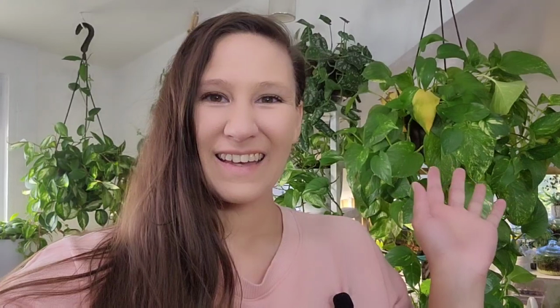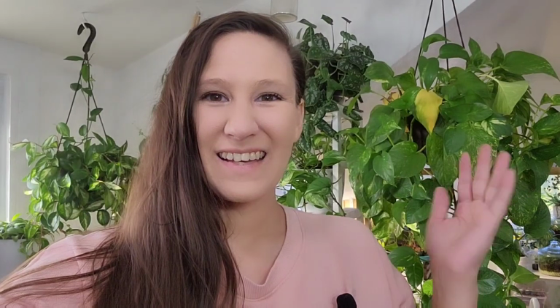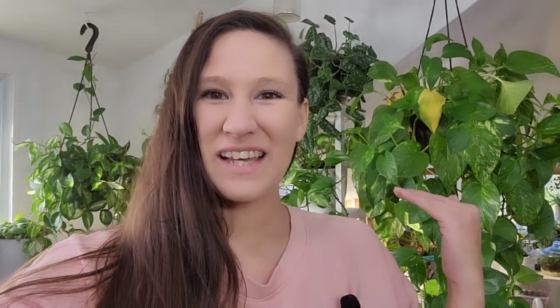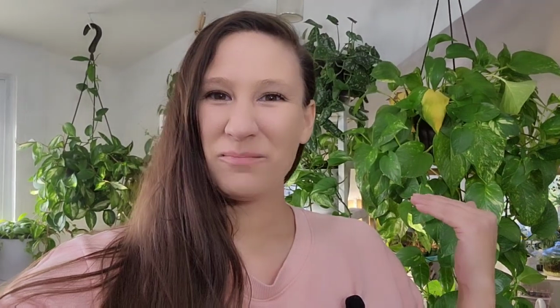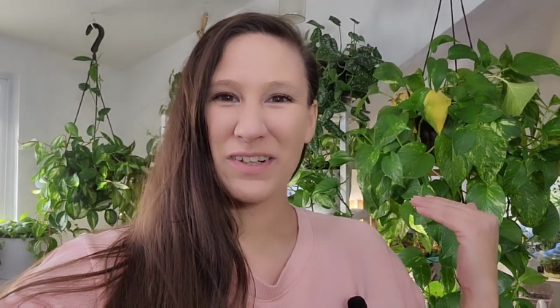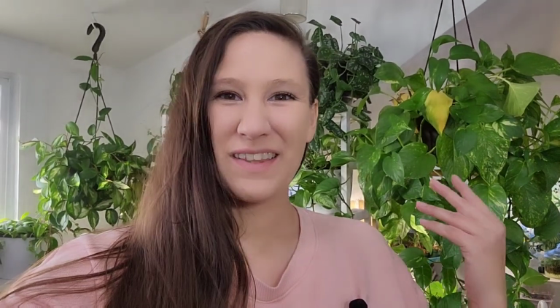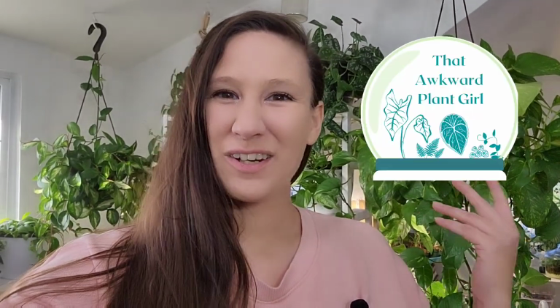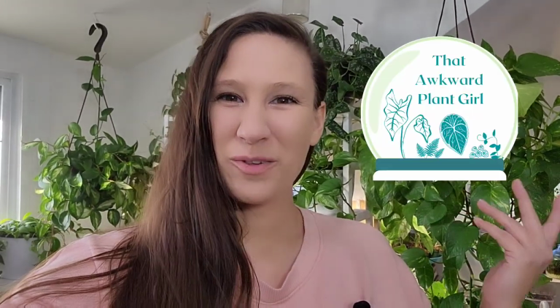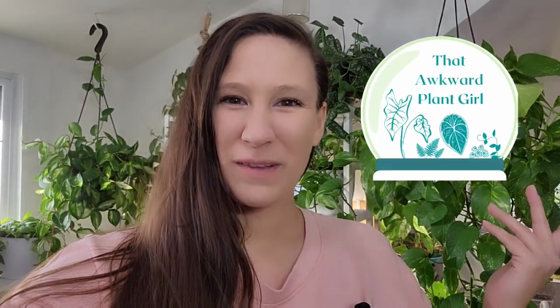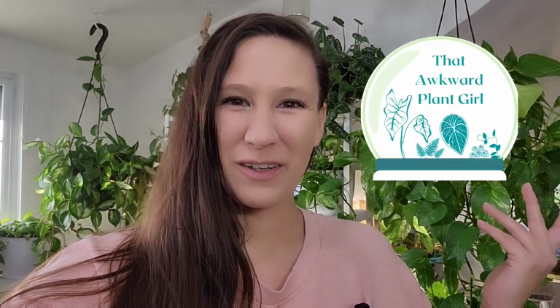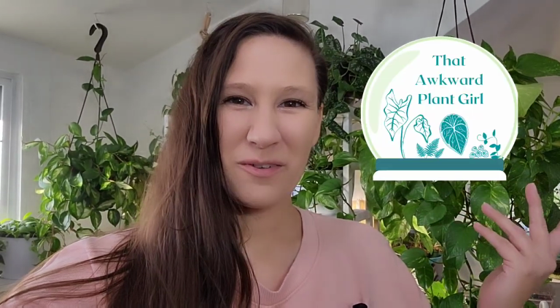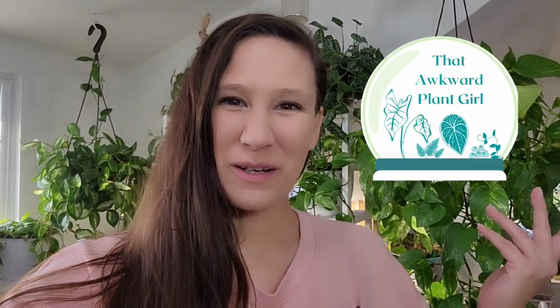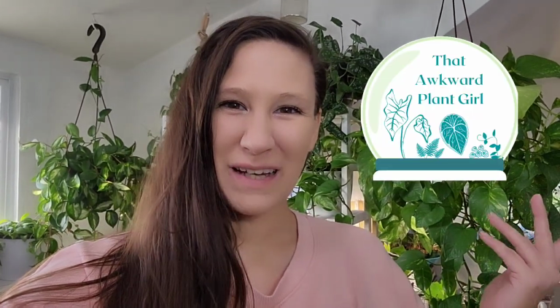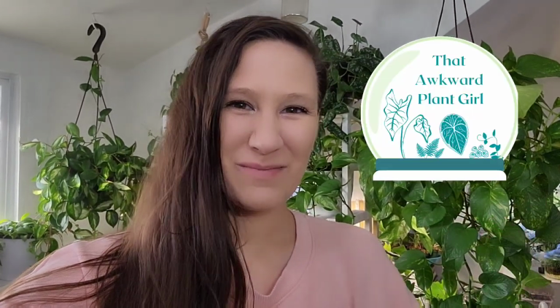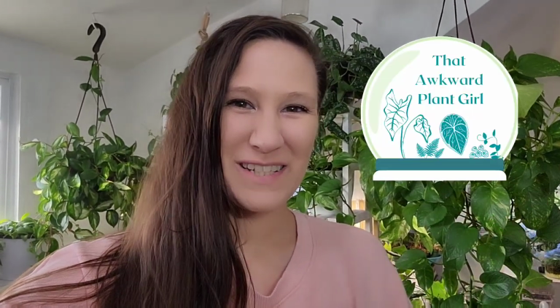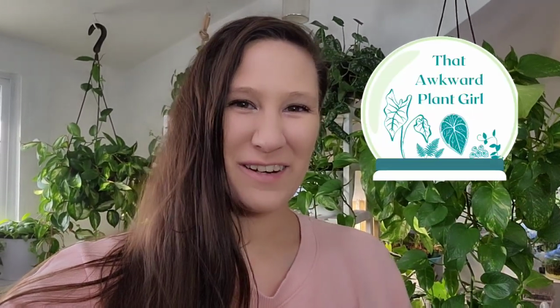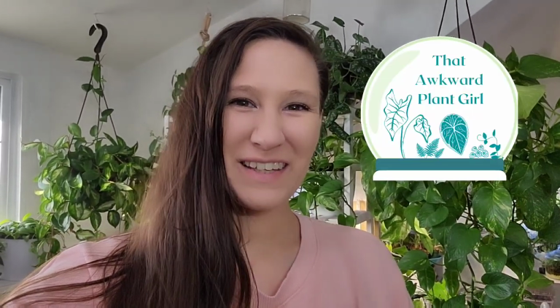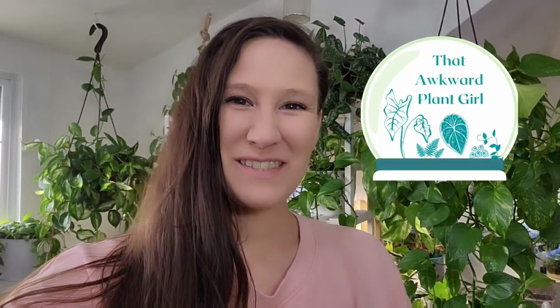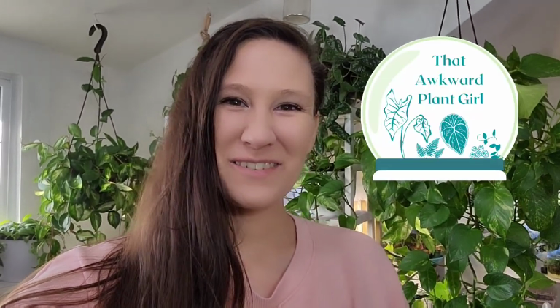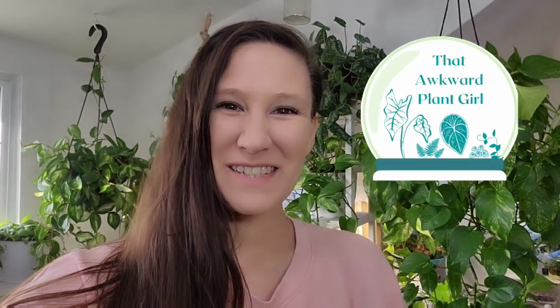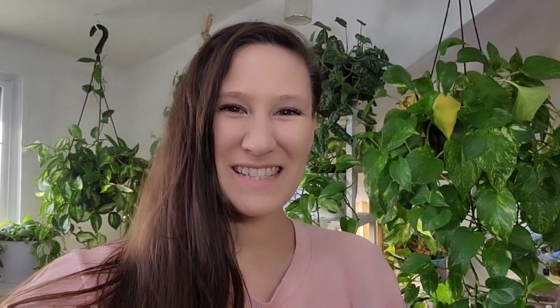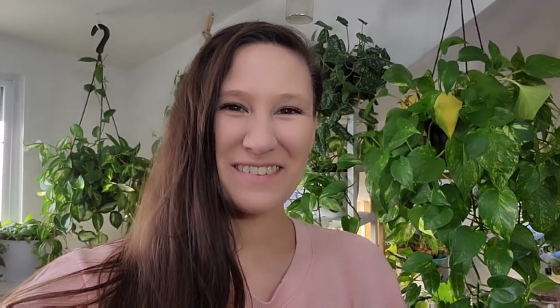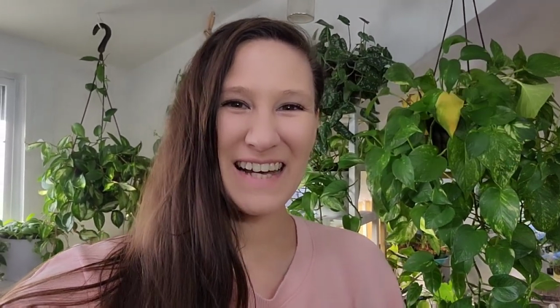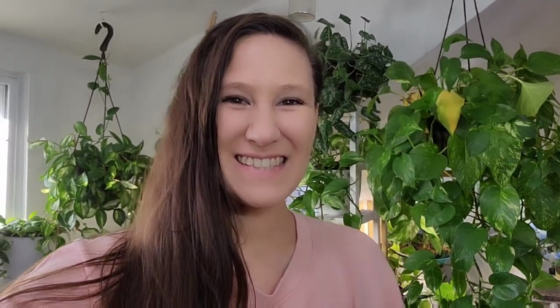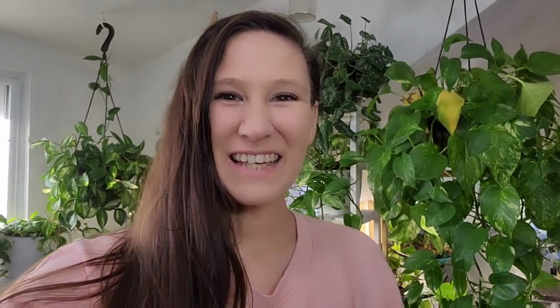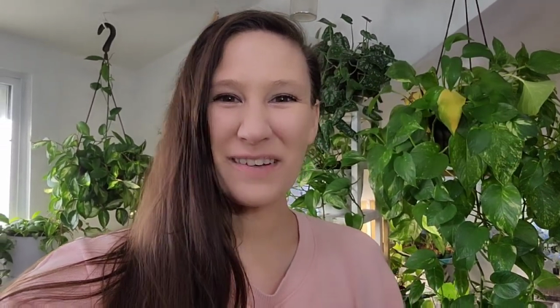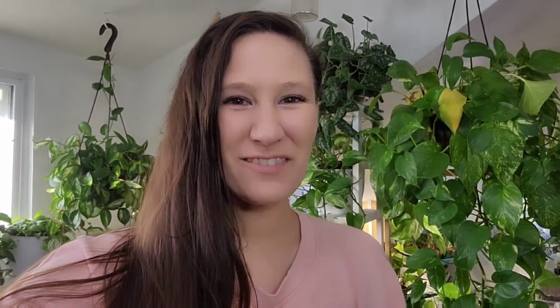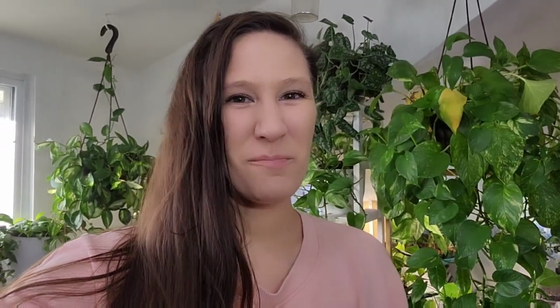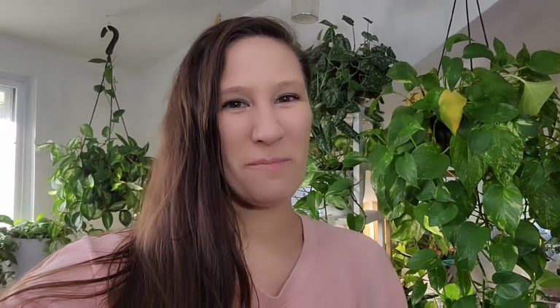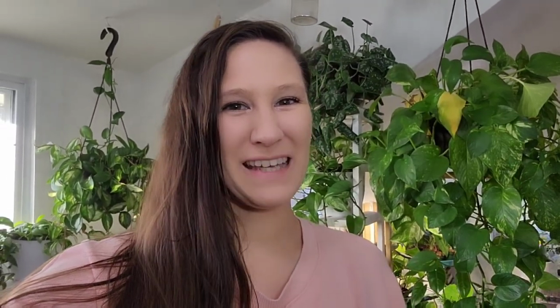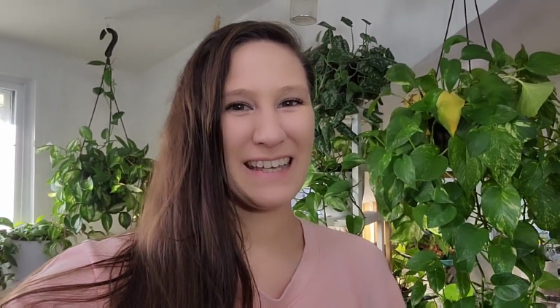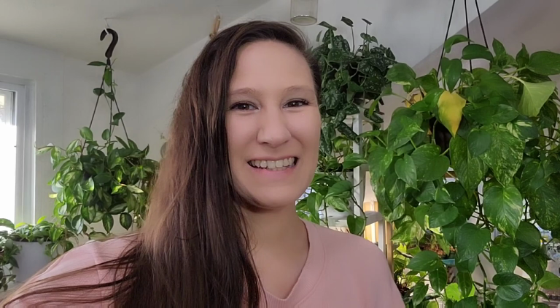Hey guys, I'm Lauren, that Awkward Plant Girl. Welcome back to my channel. It's so good to see you guys. Thank you guys for popping in.